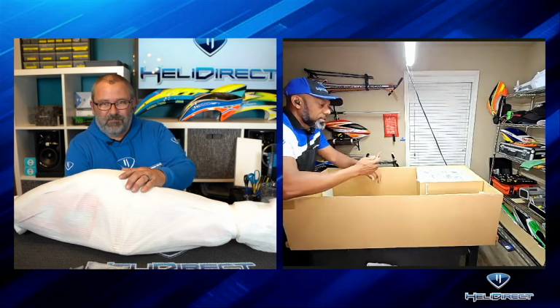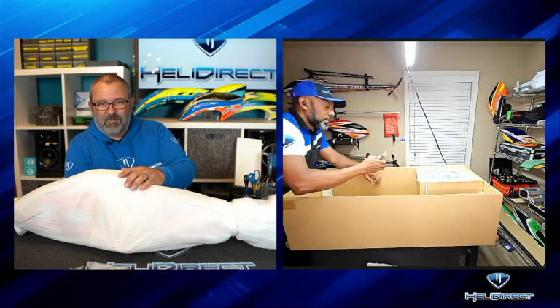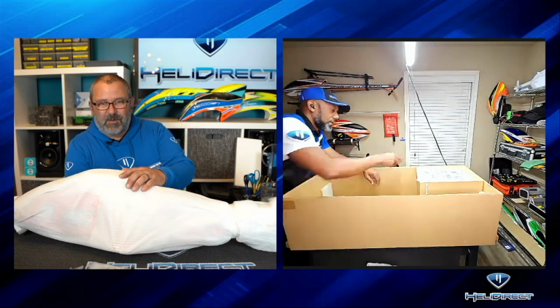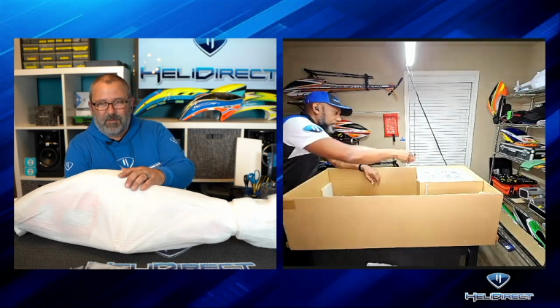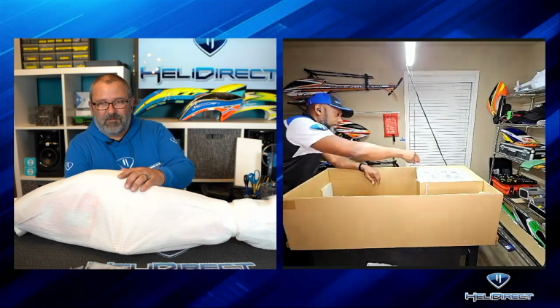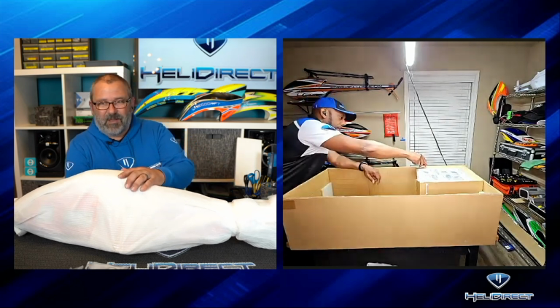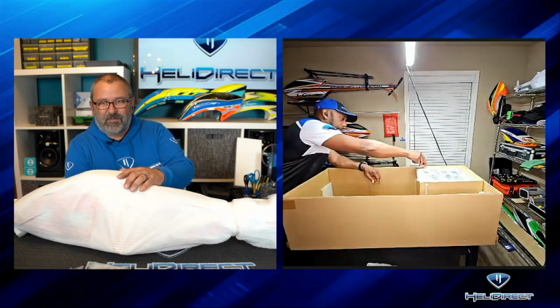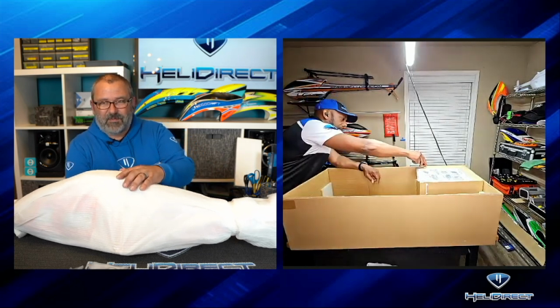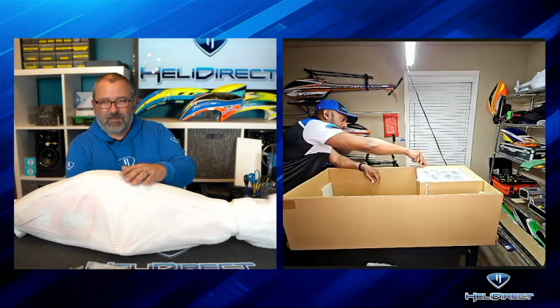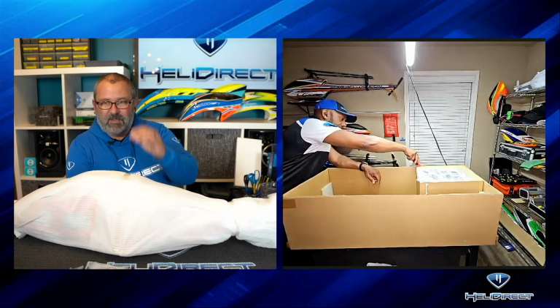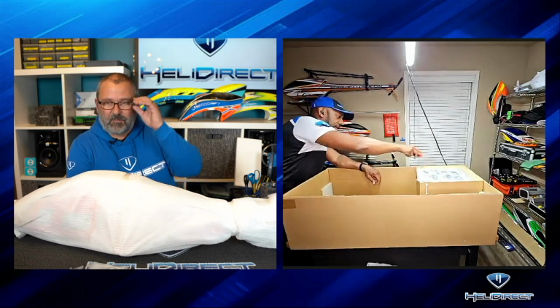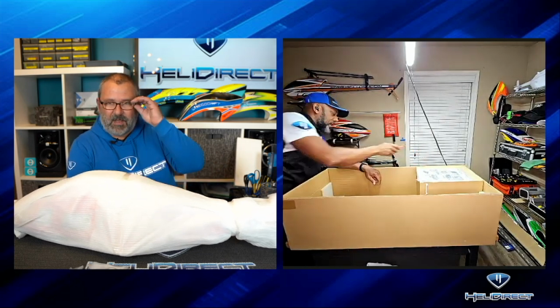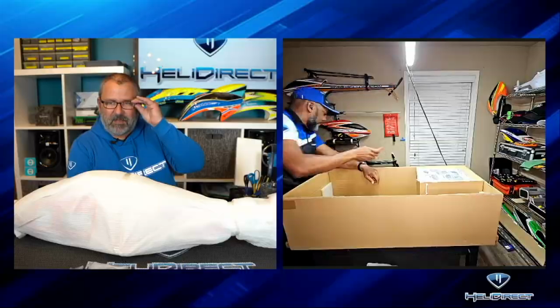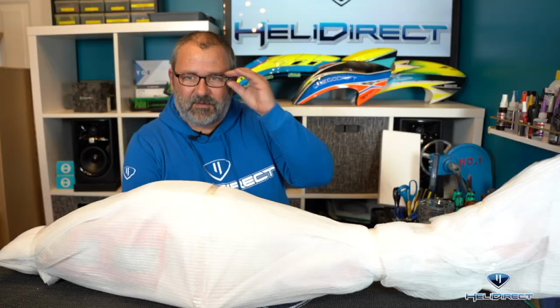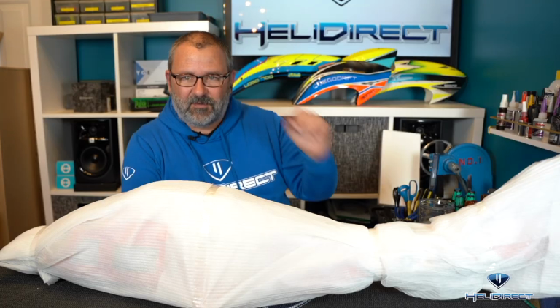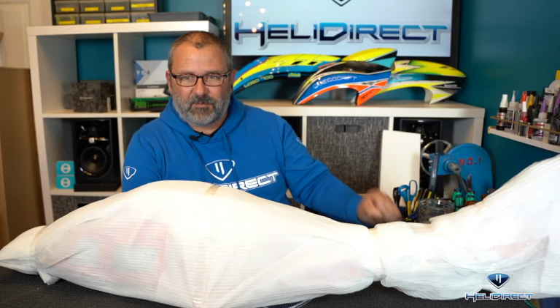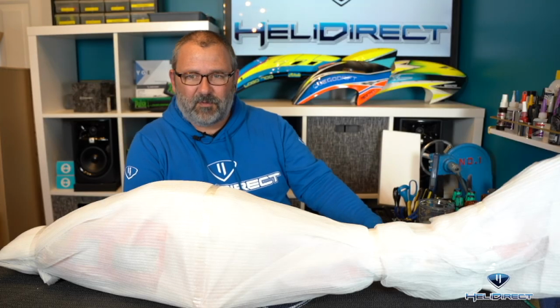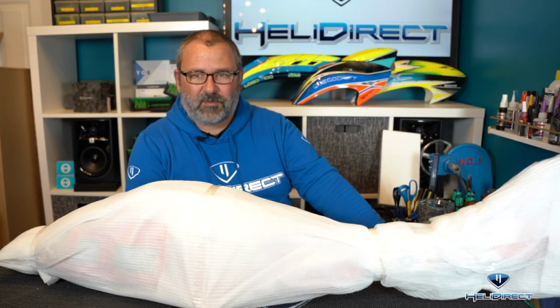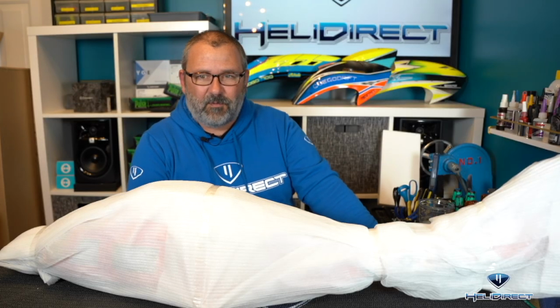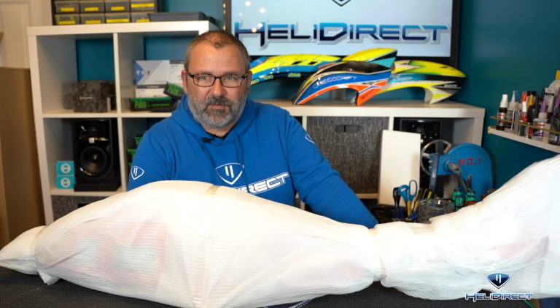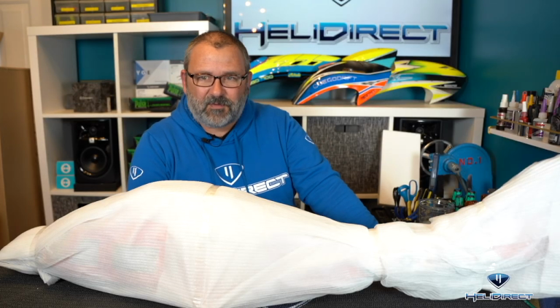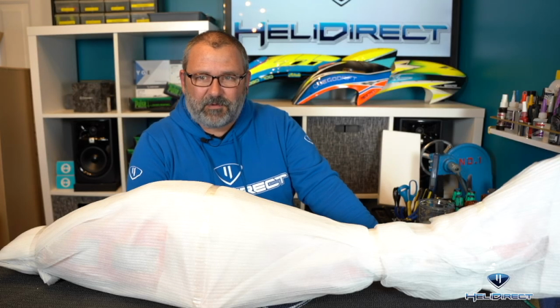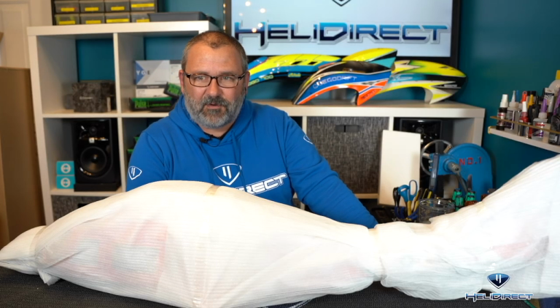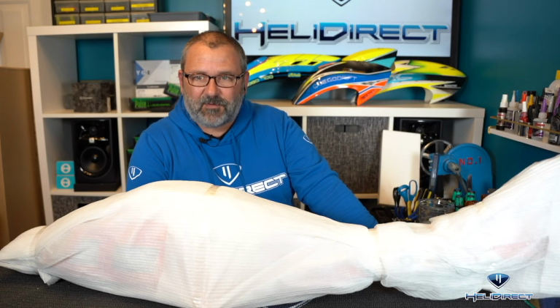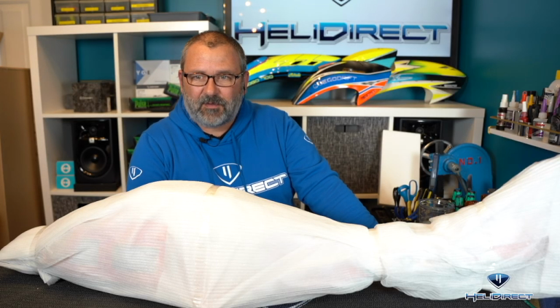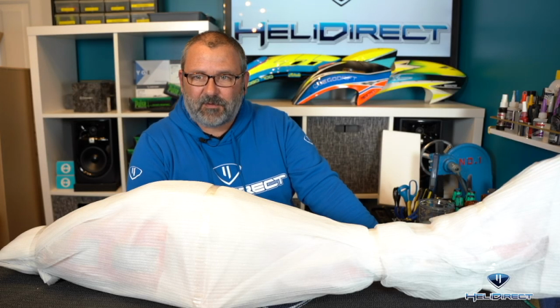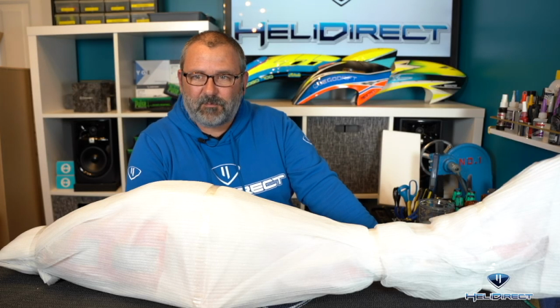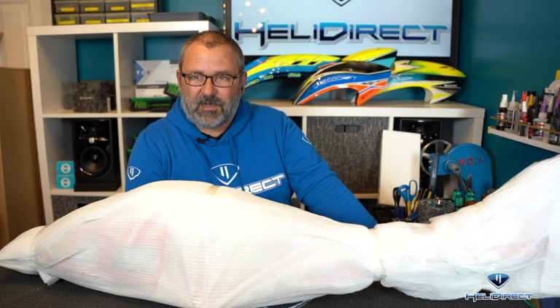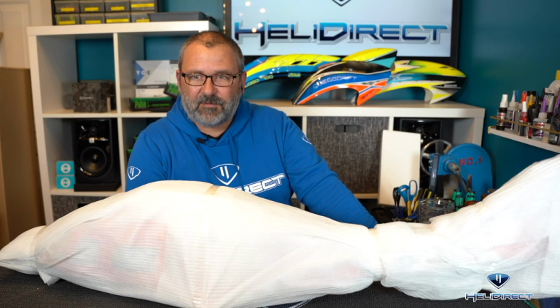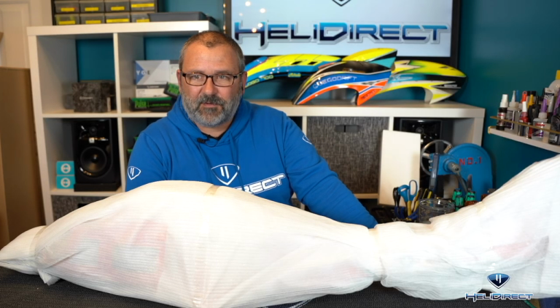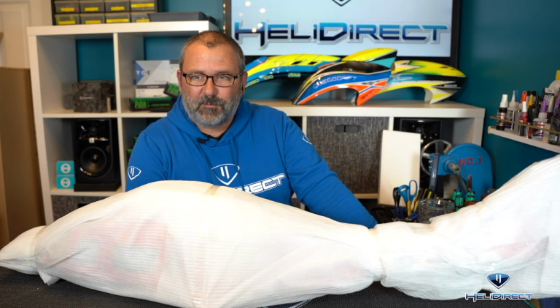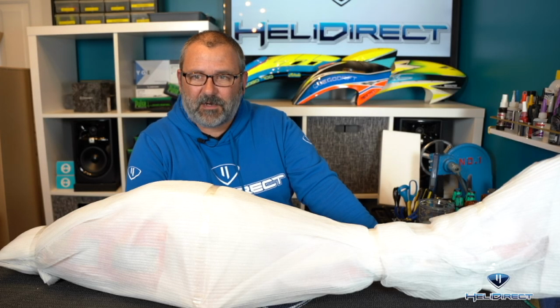I went with a 550 size and Brian is going with a 700 size, so his box is a little bigger — he's got a few more pieces.